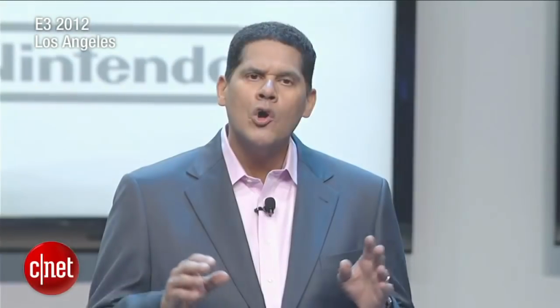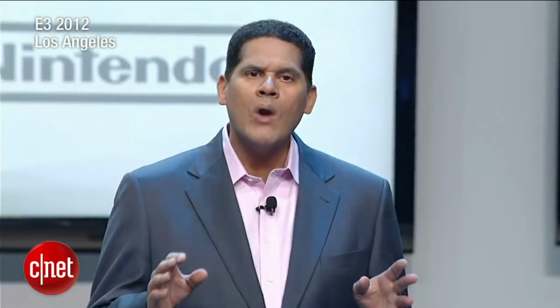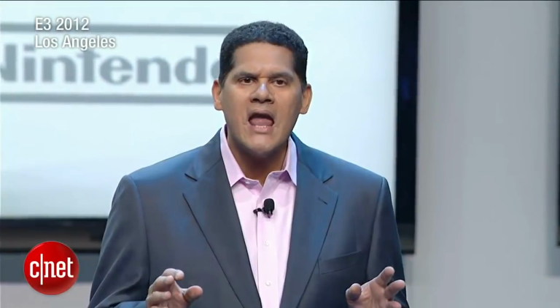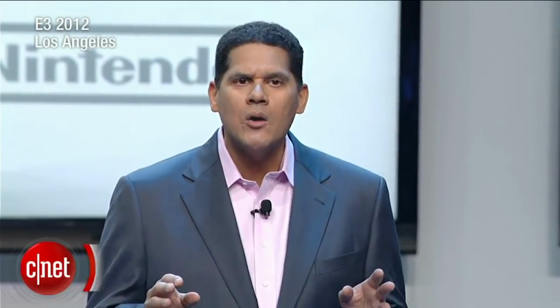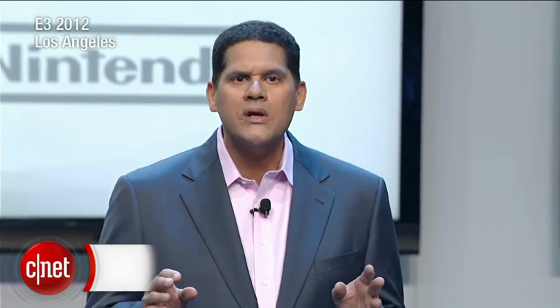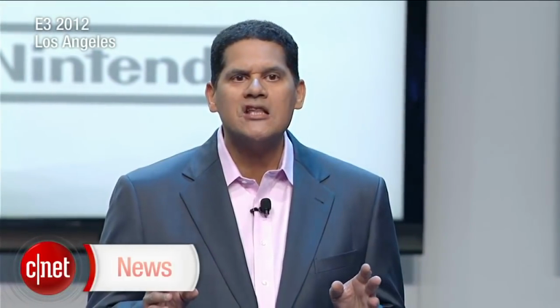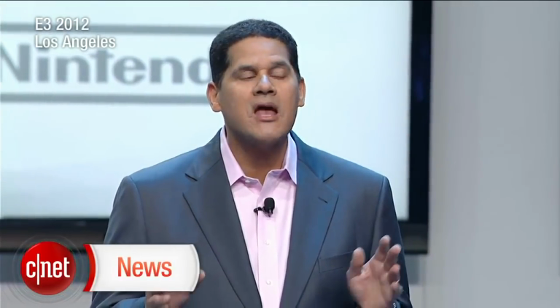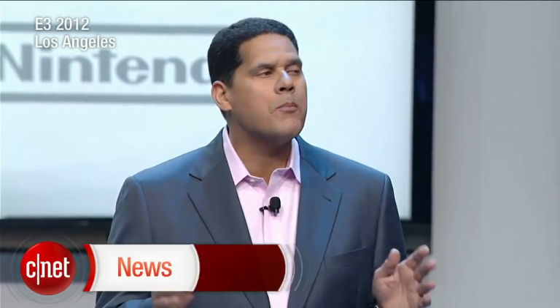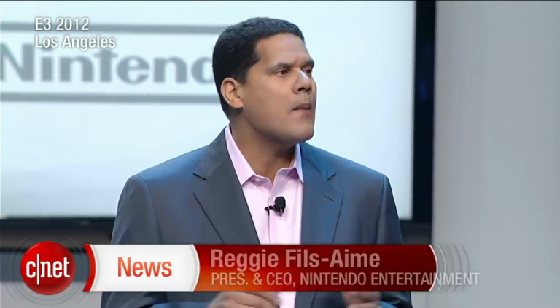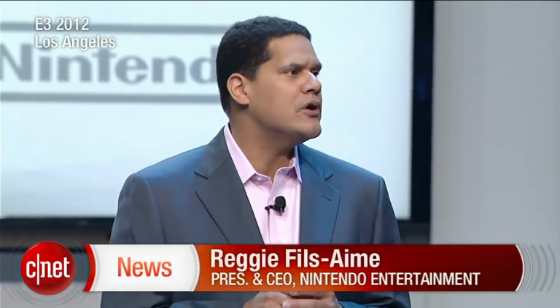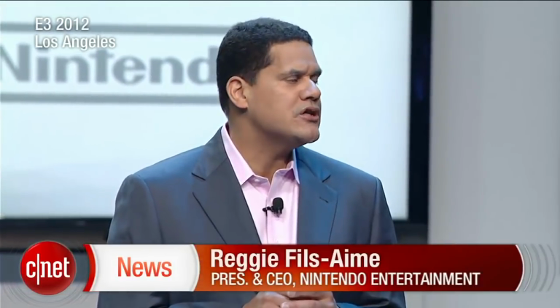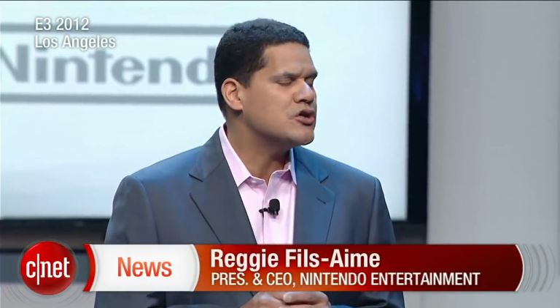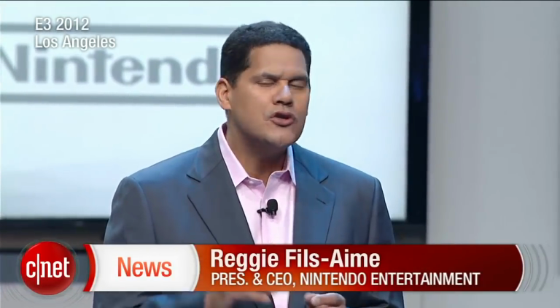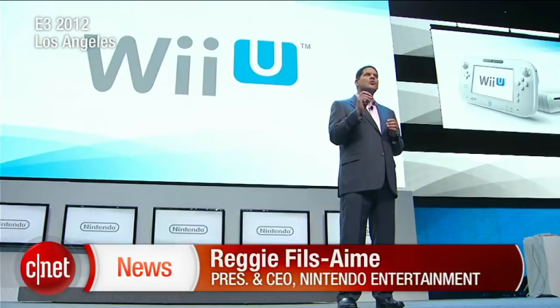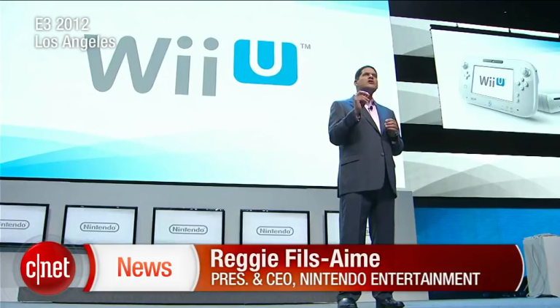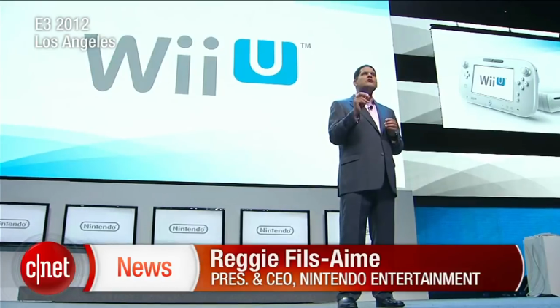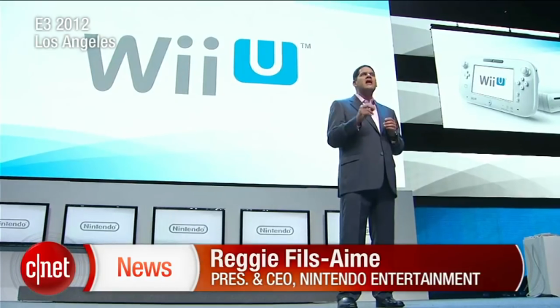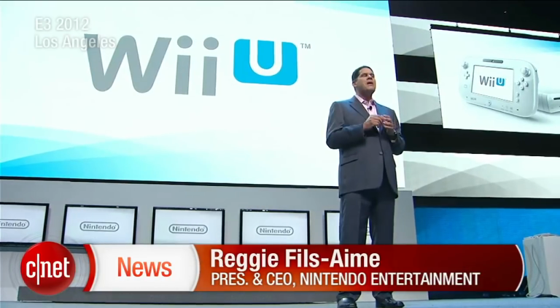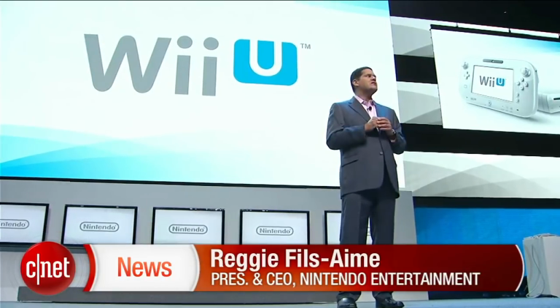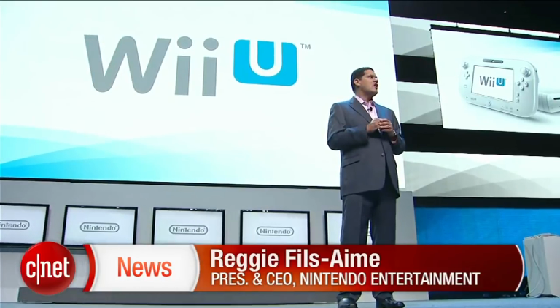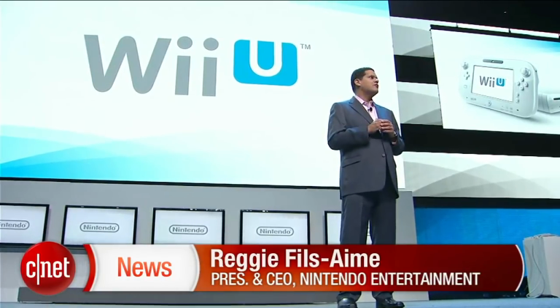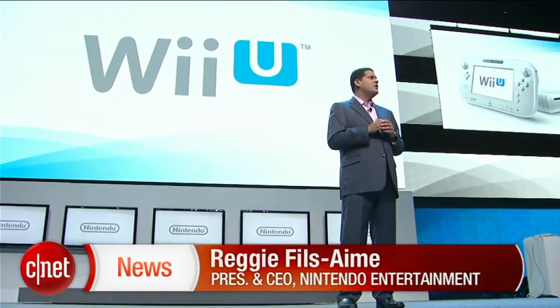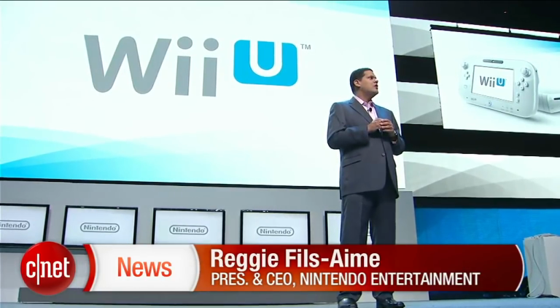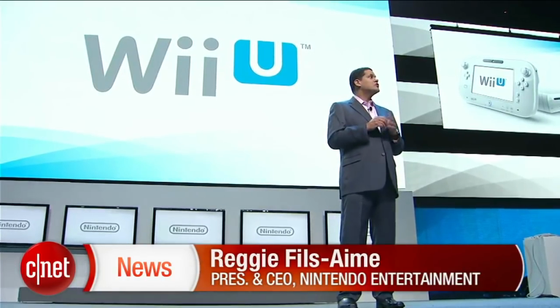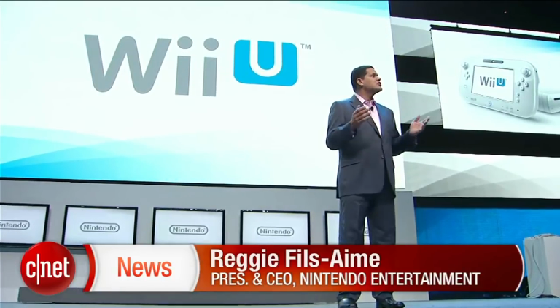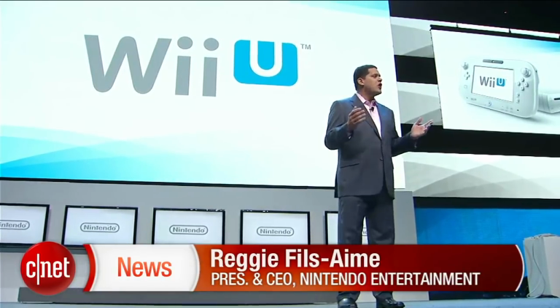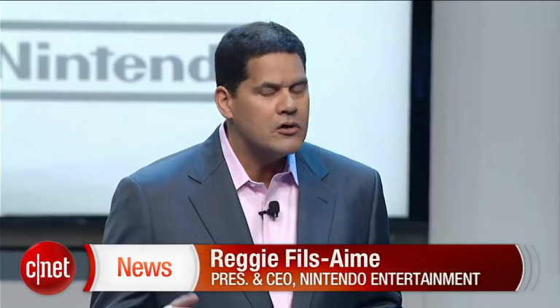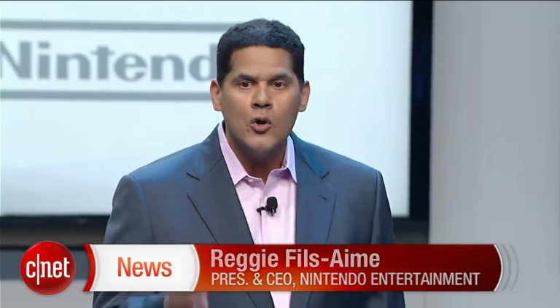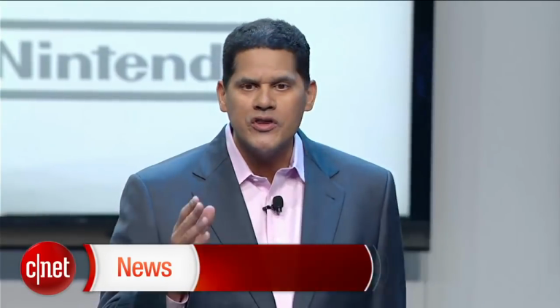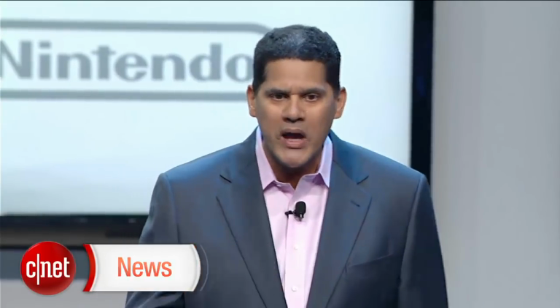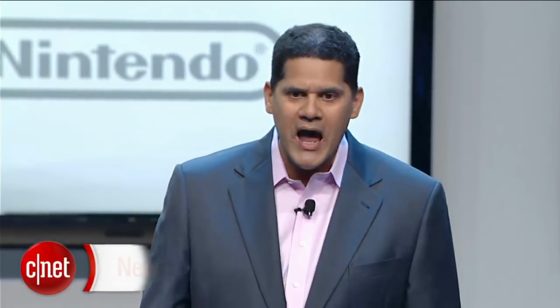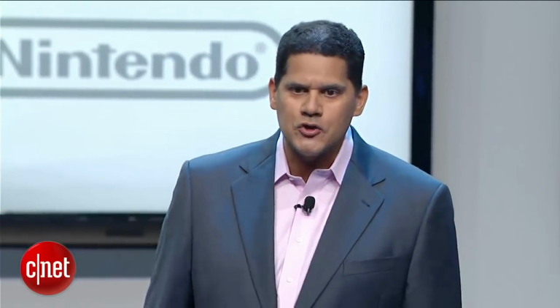Right now, we'd like to make a proper introduction to the Wii U gamepad itself. So let's start with a quick guided tour.